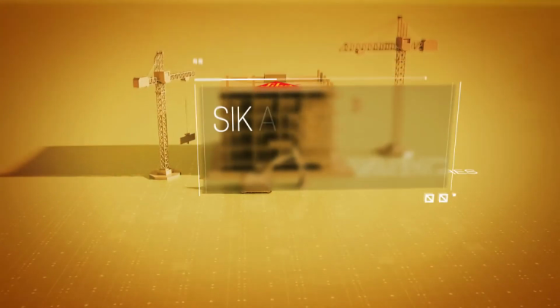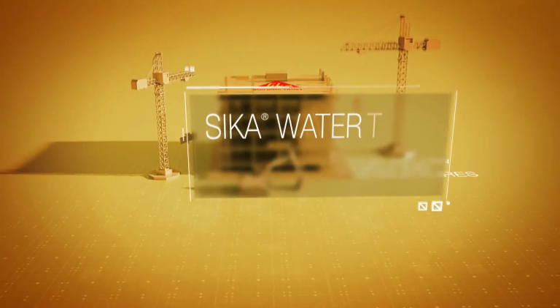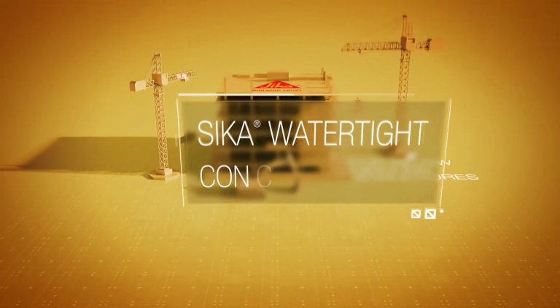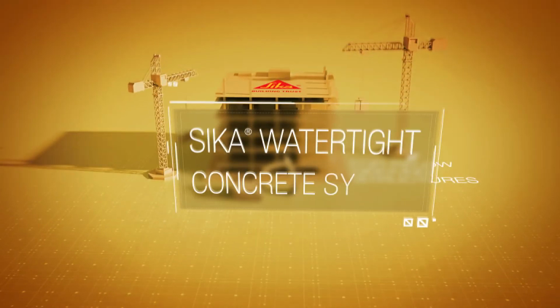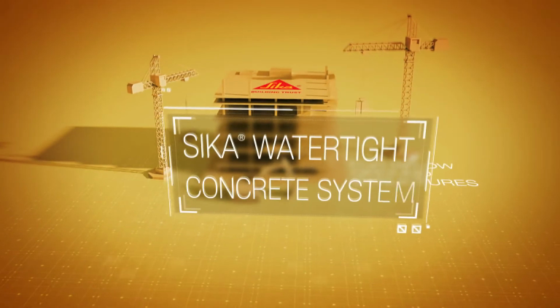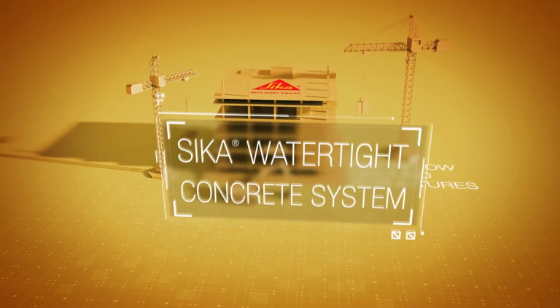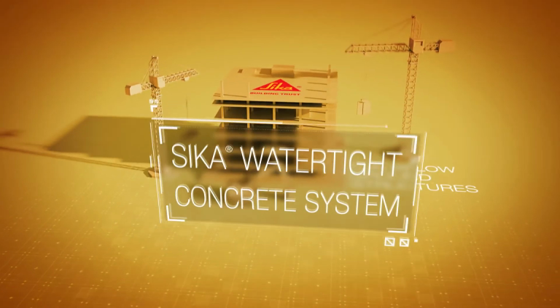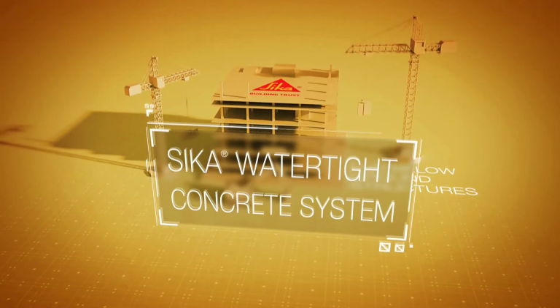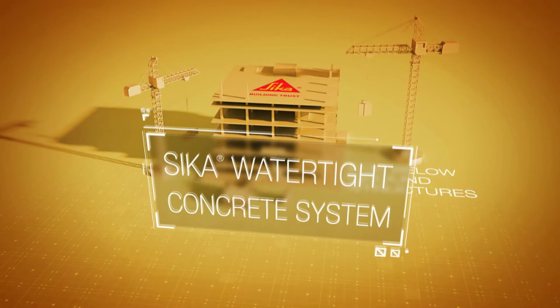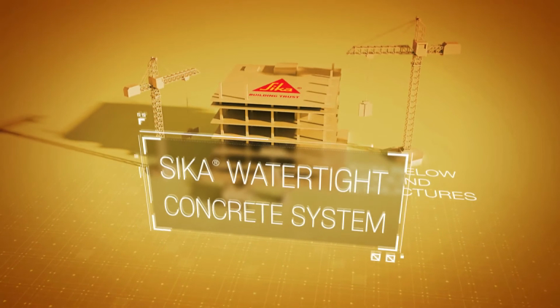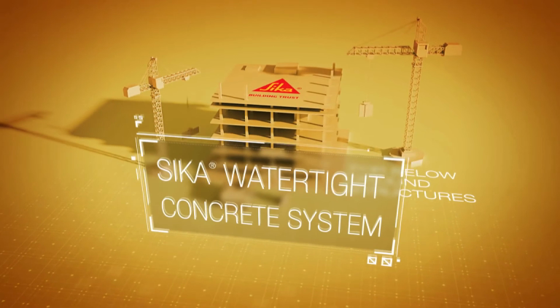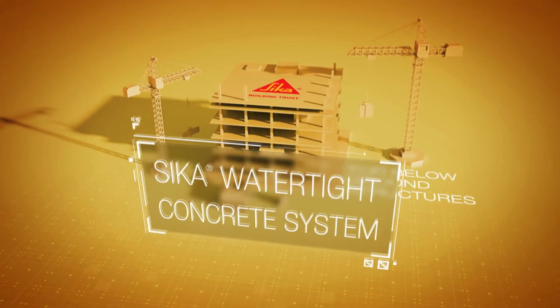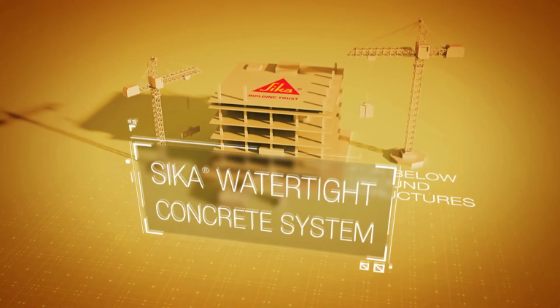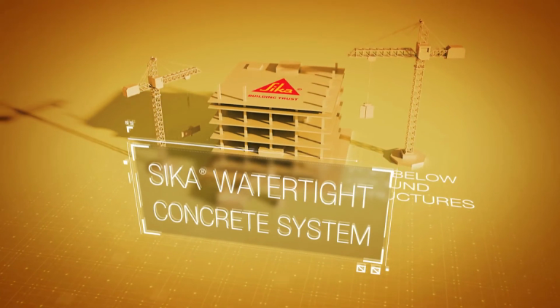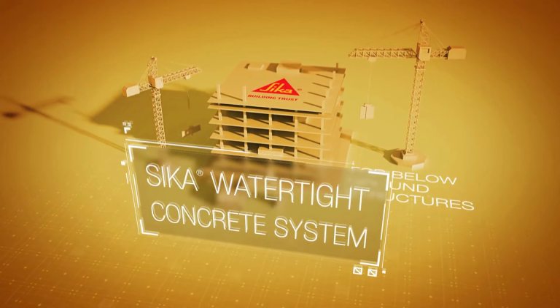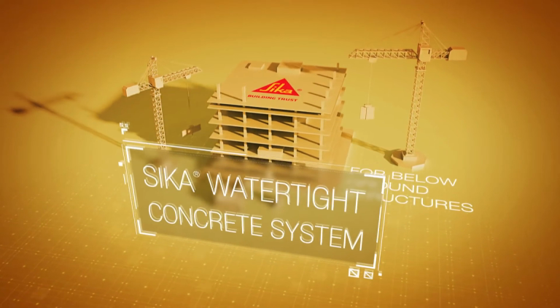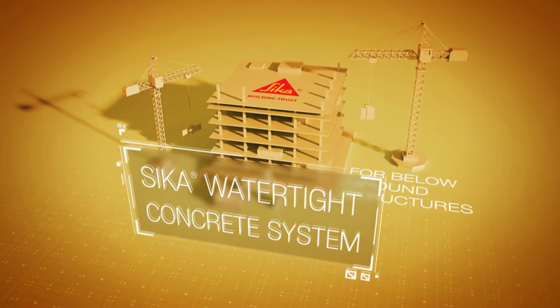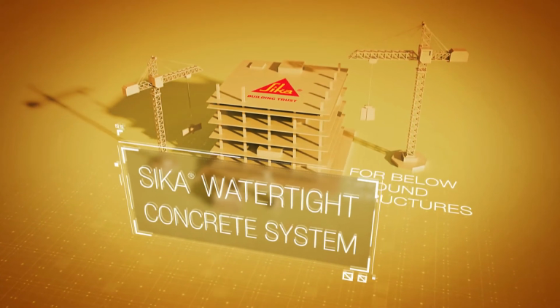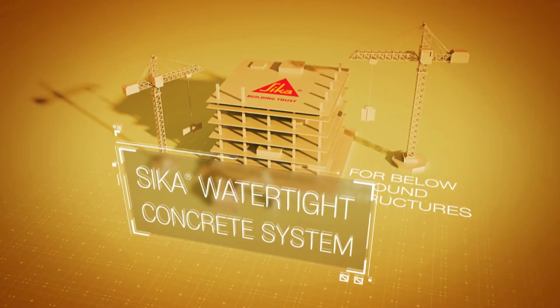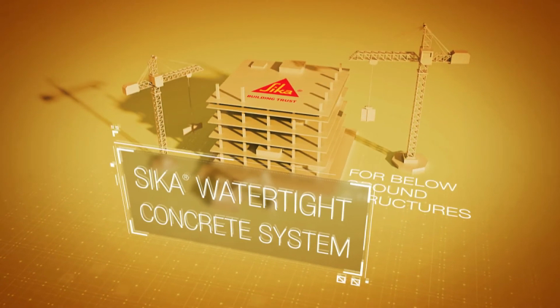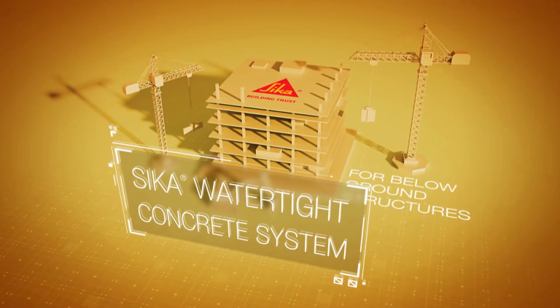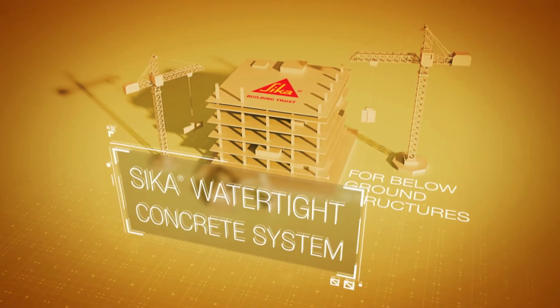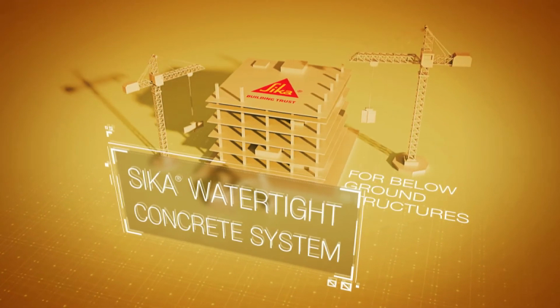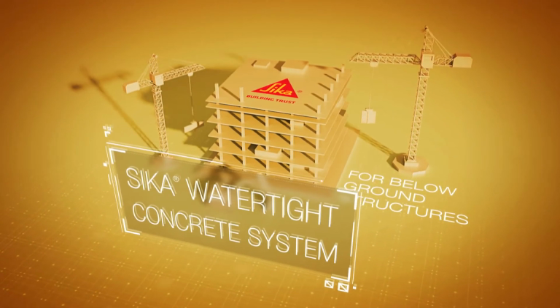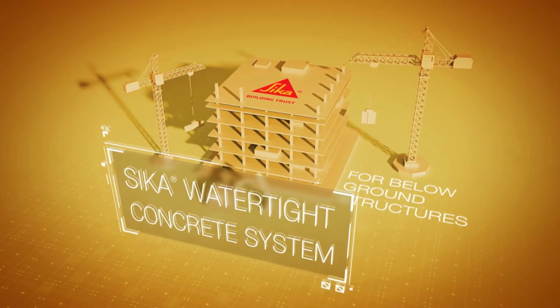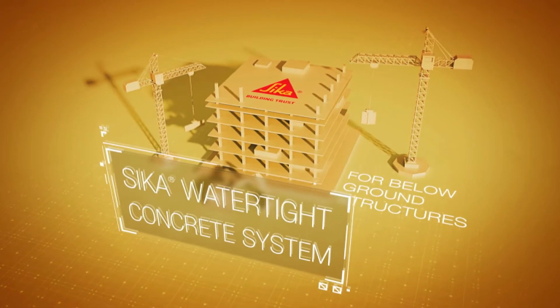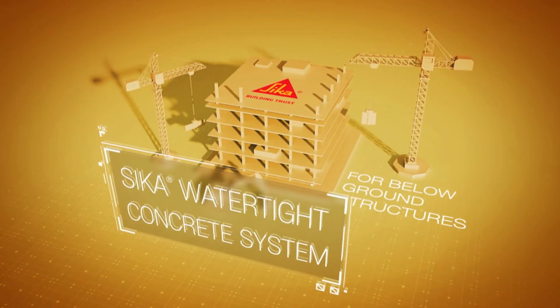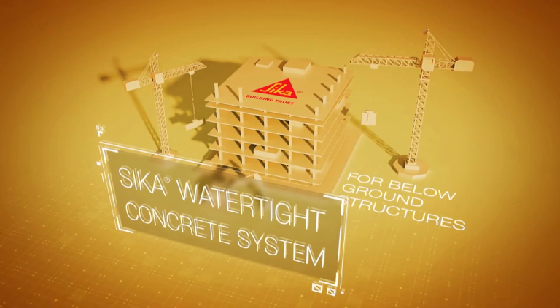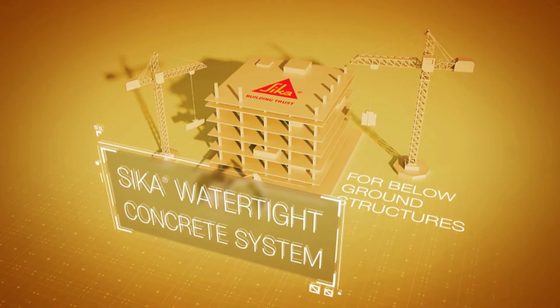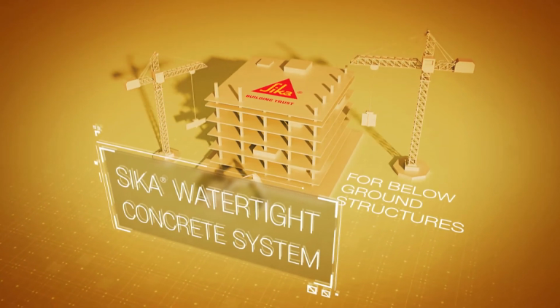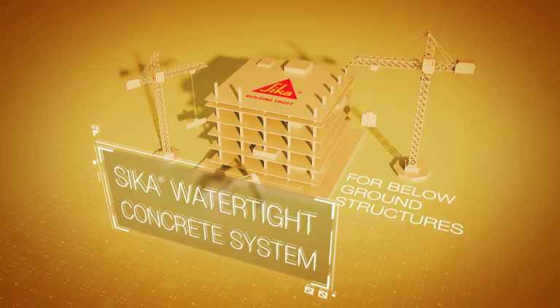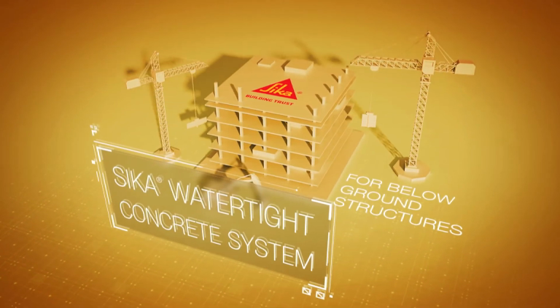We hope you found this video helpful. Thank you for your interest in the Seeker Watertight concrete system.